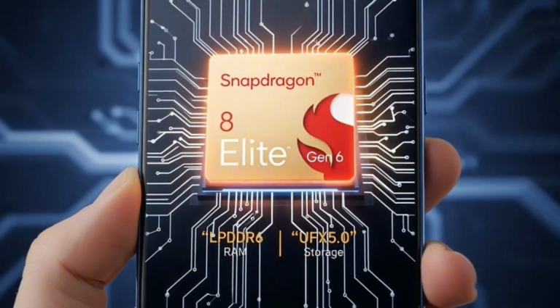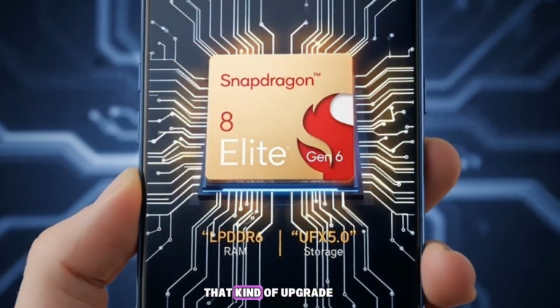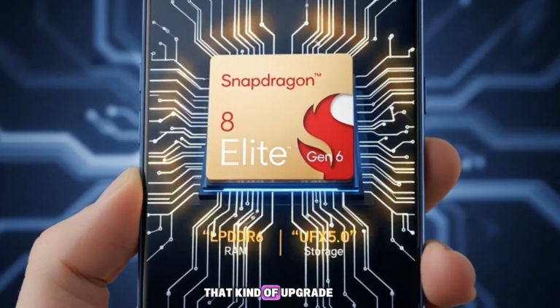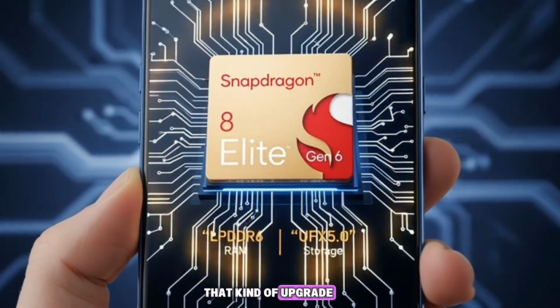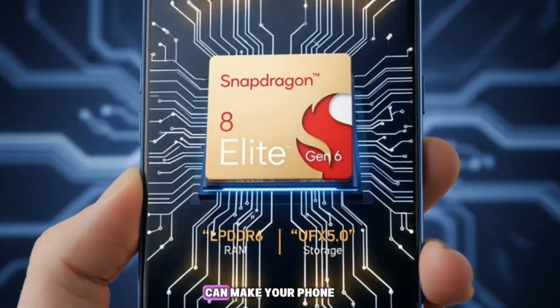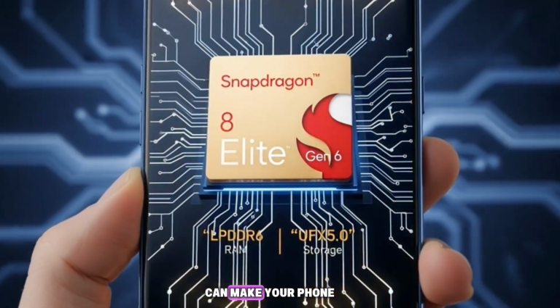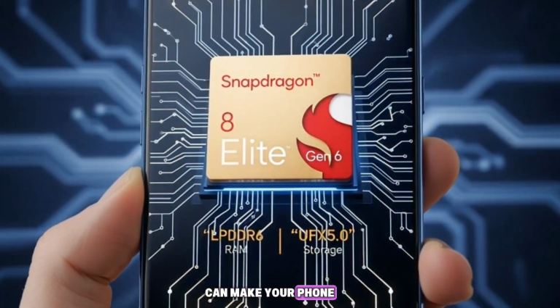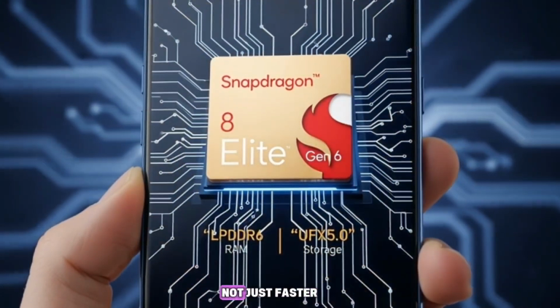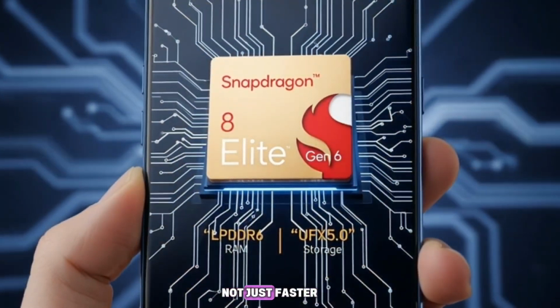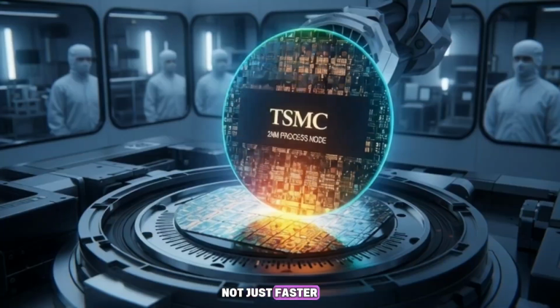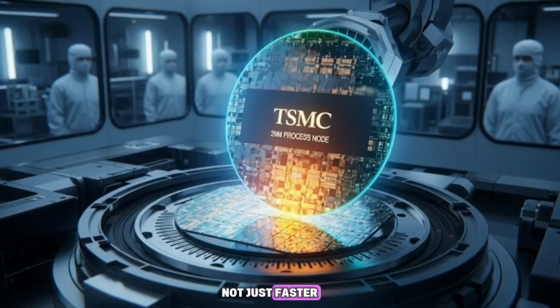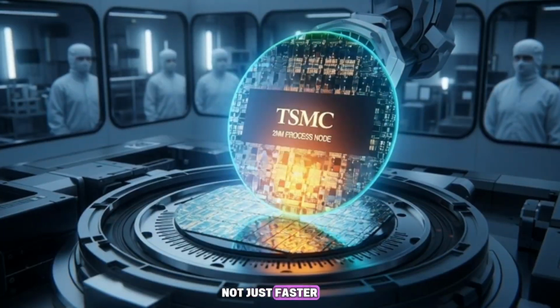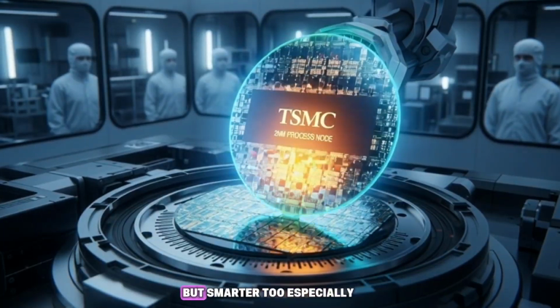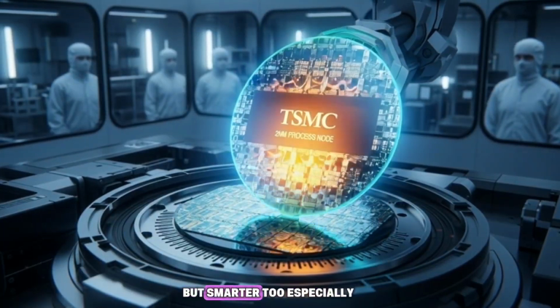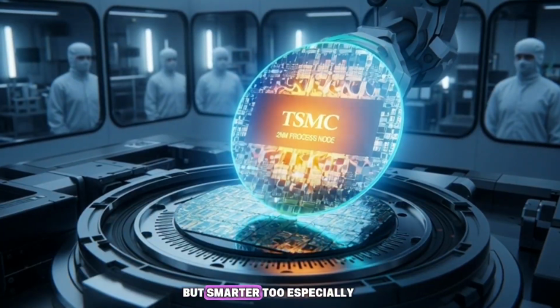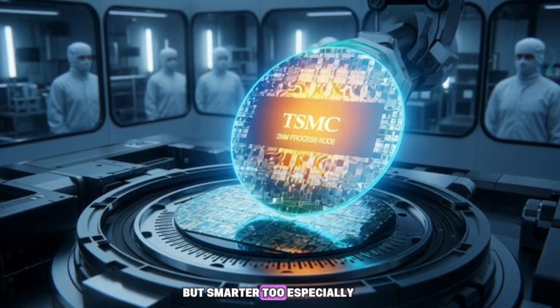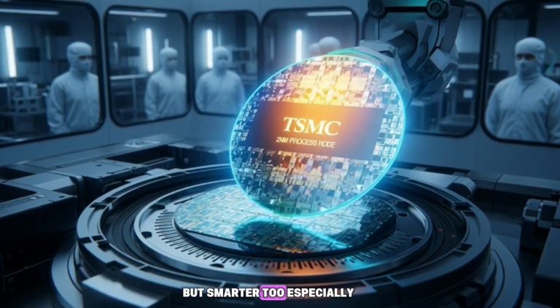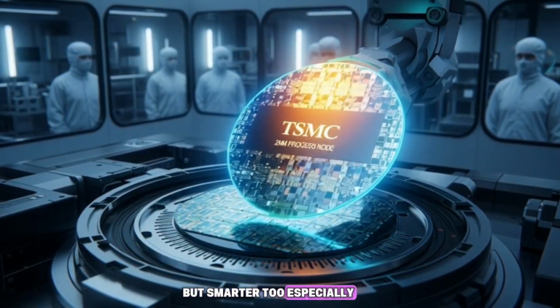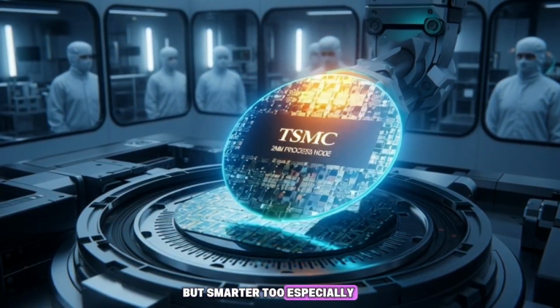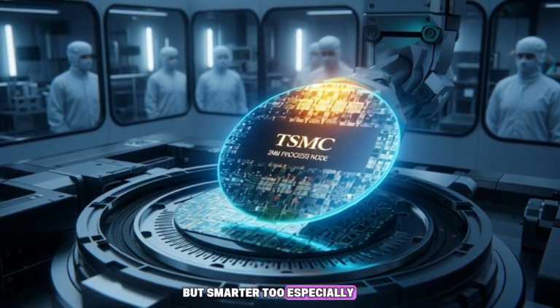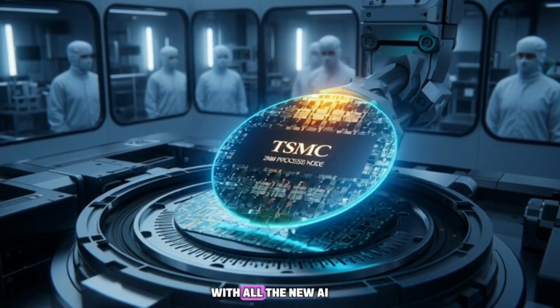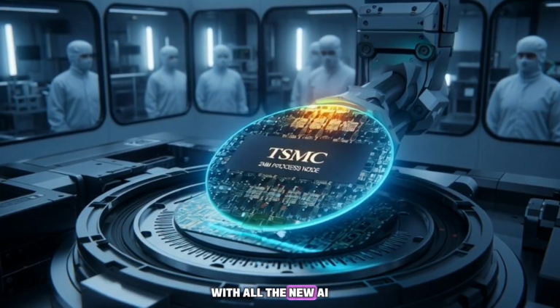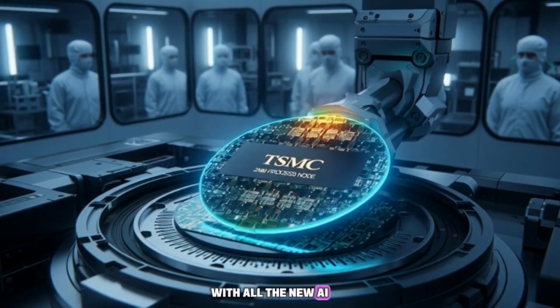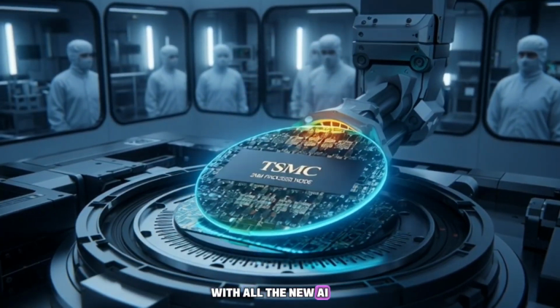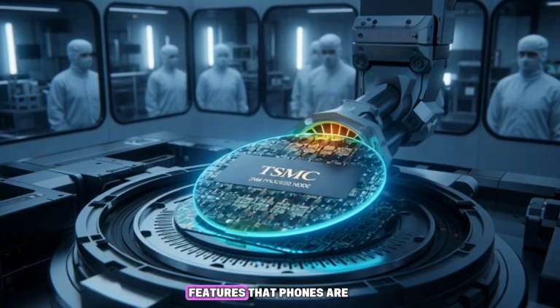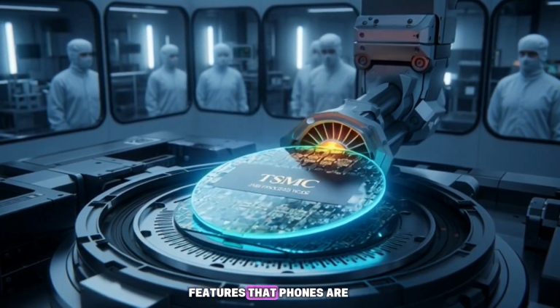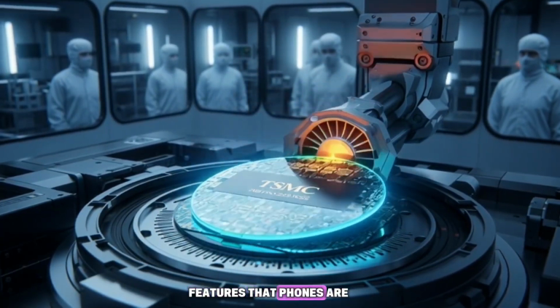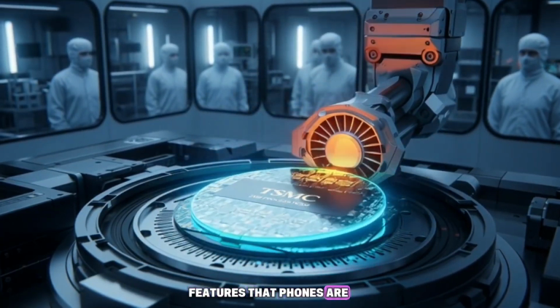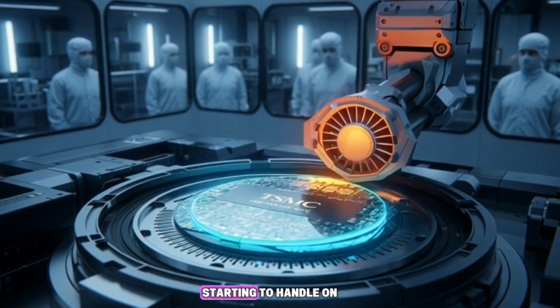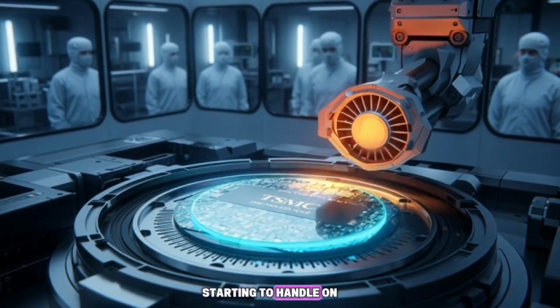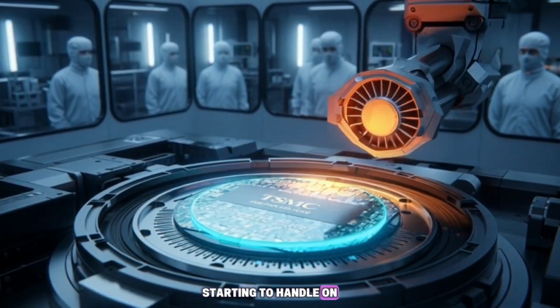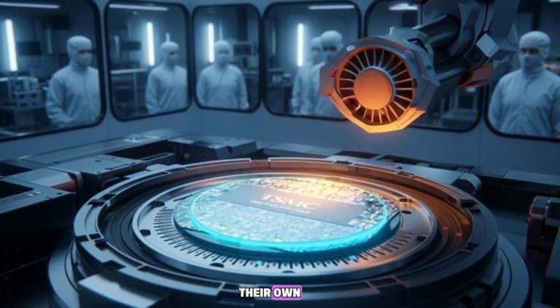That kind of upgrade can make your phone not just faster, but smarter too, especially with all the new AI features that phones are starting to handle on their own.